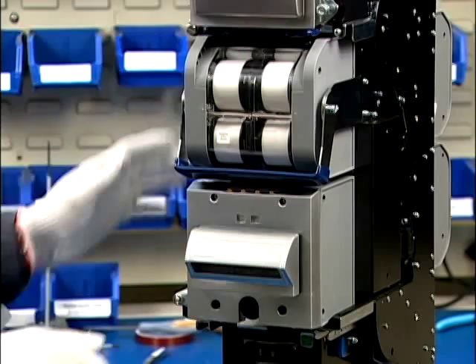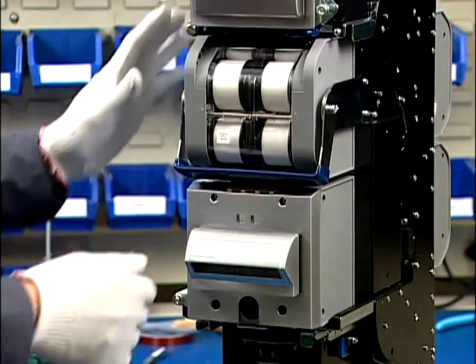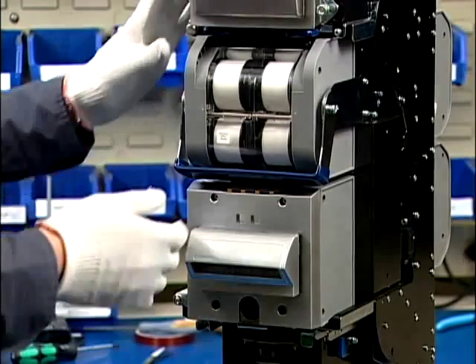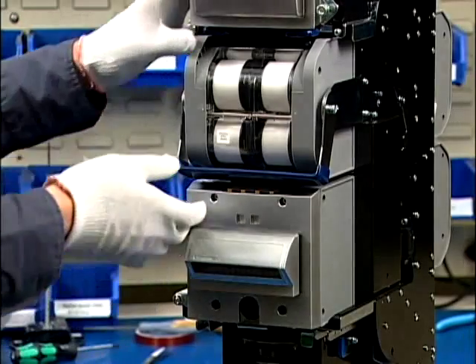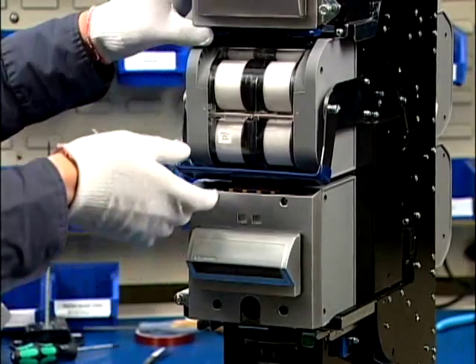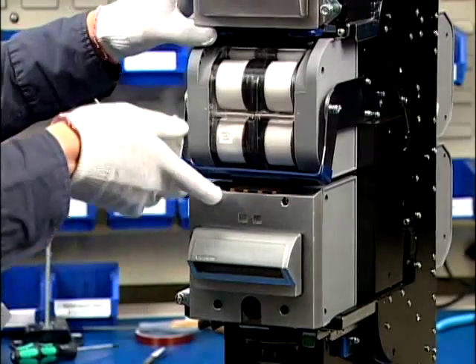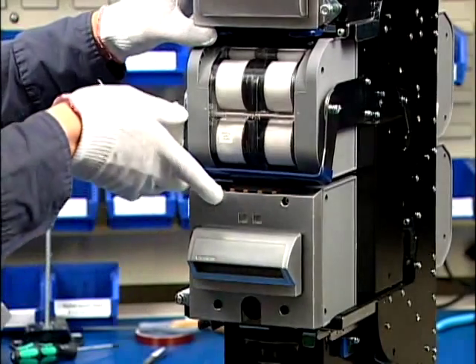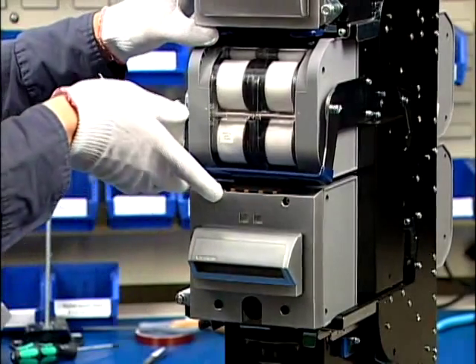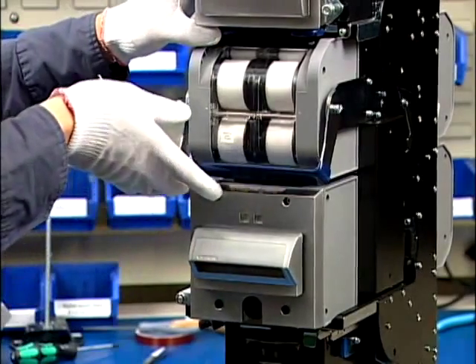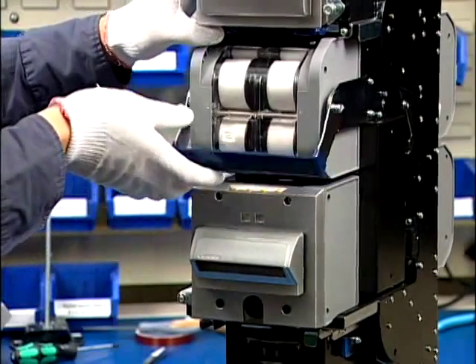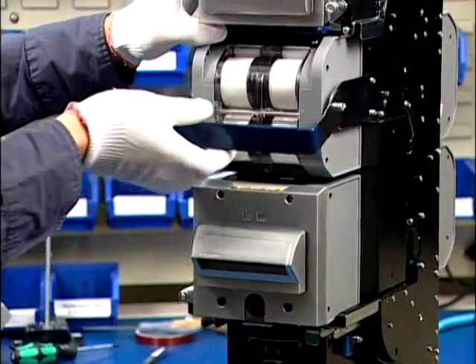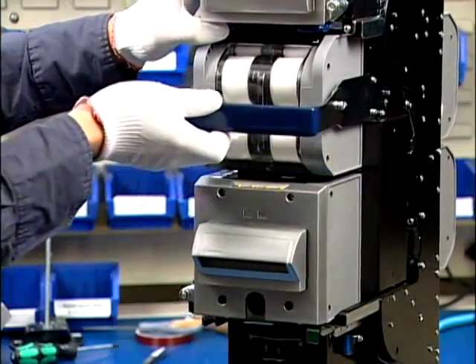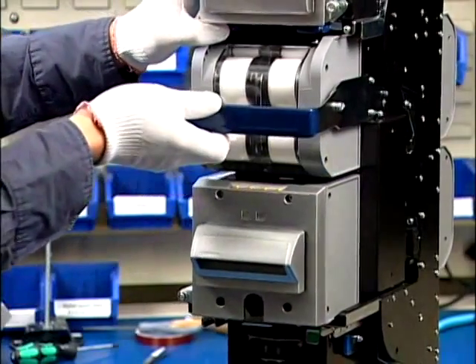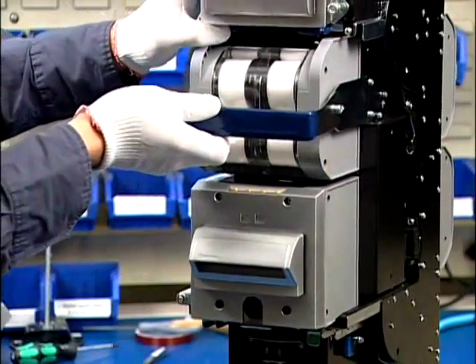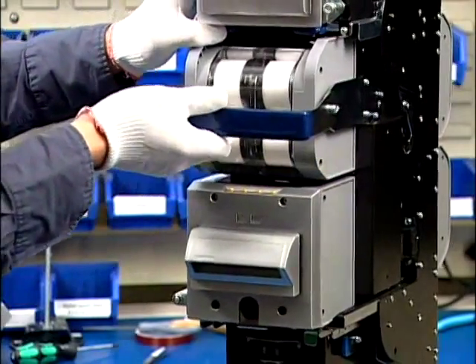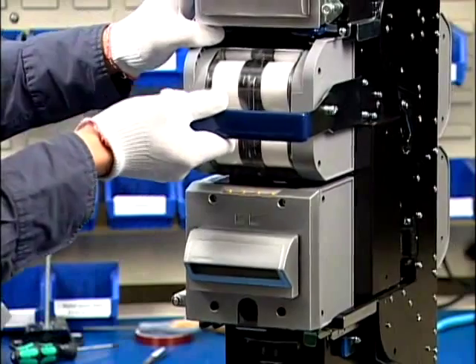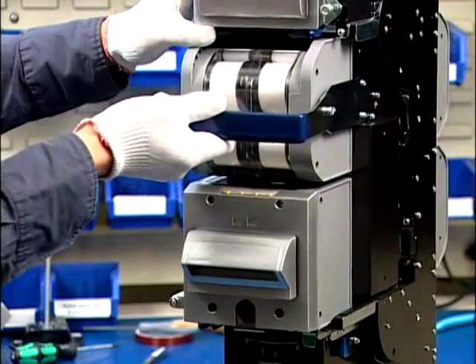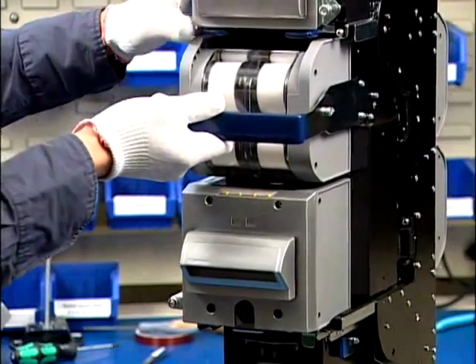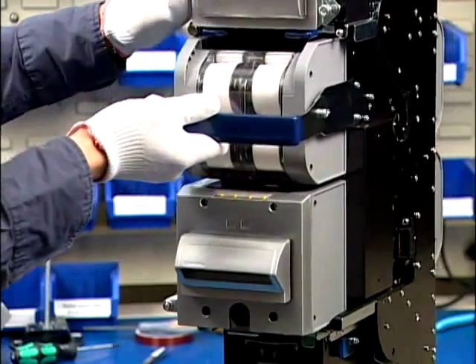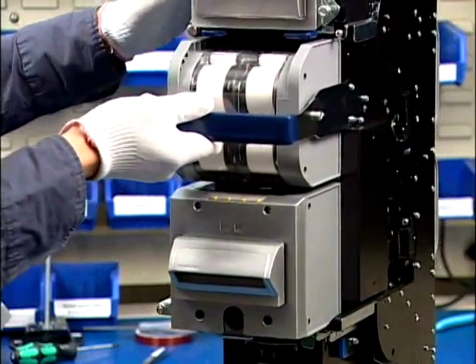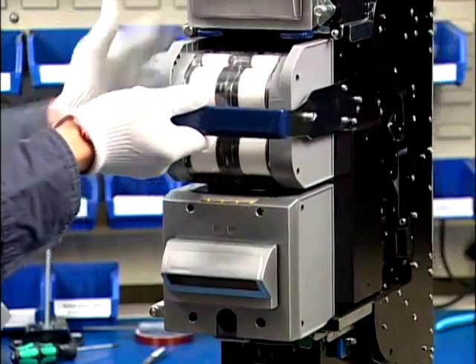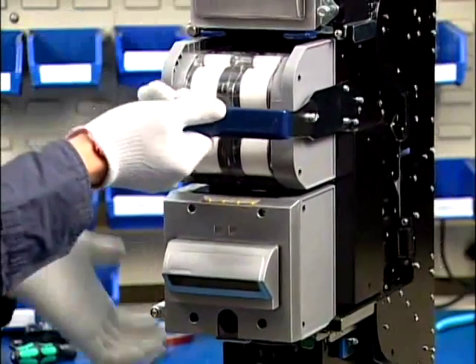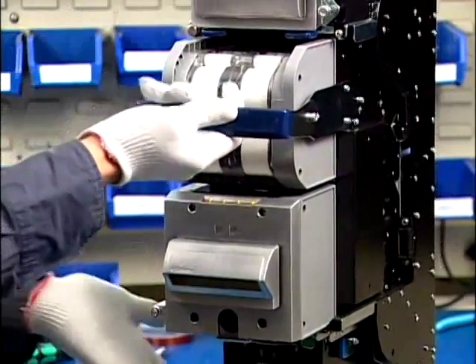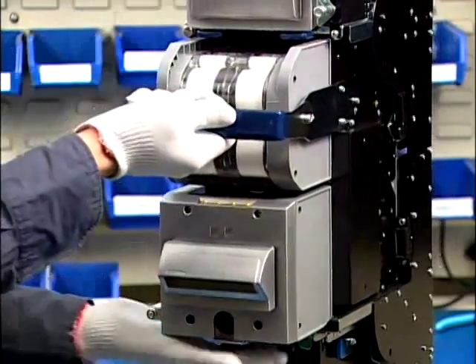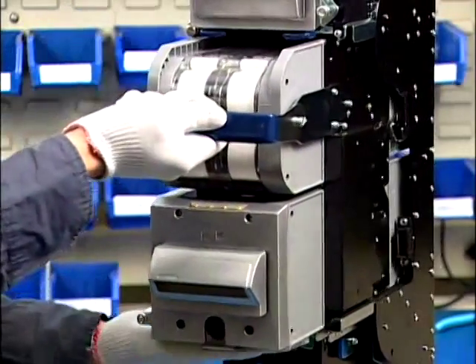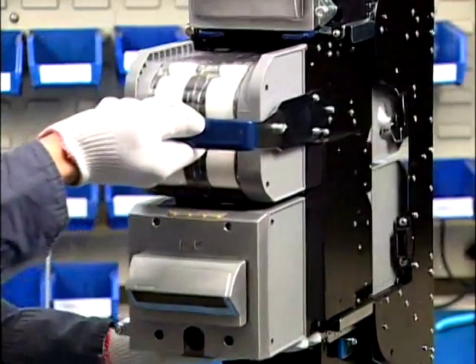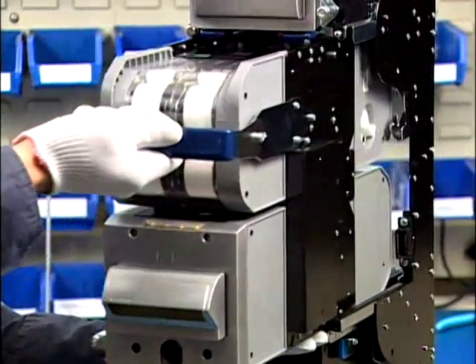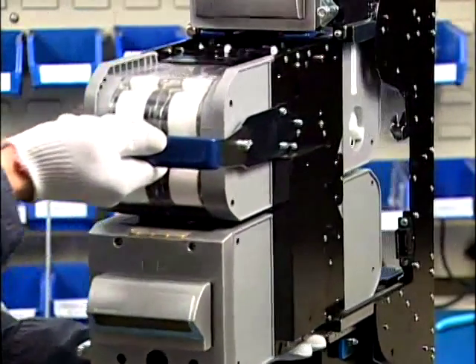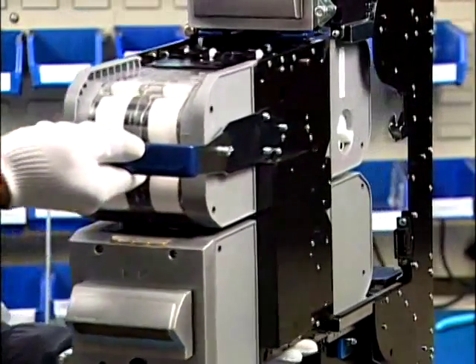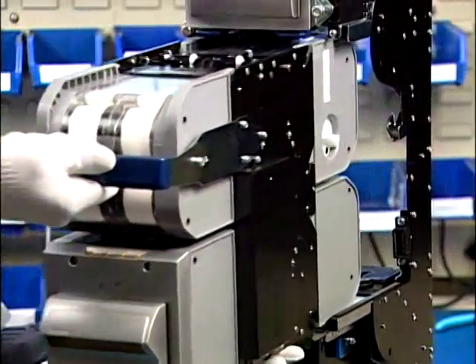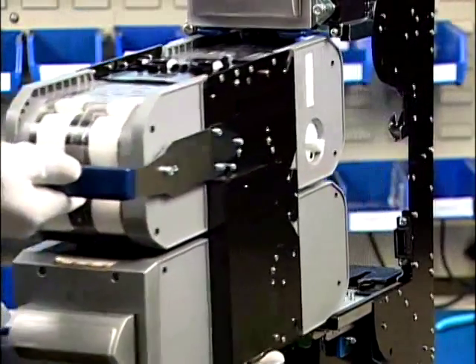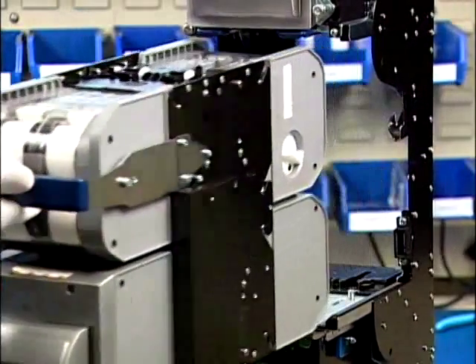Press the chassis release buttons with your left thumb. Pull the chassis out with one hand supporting the bottom.